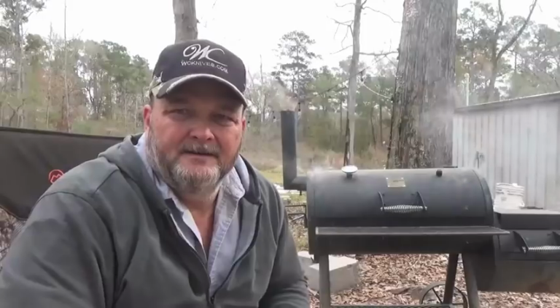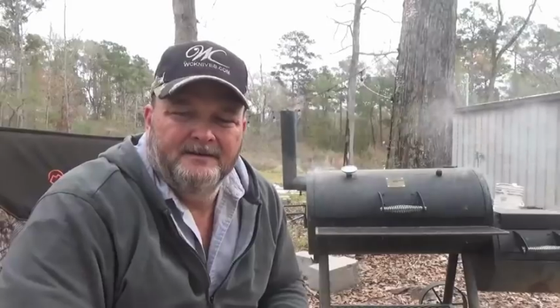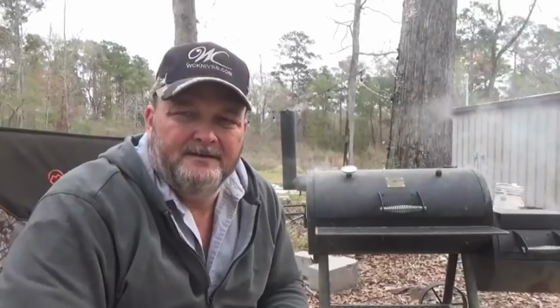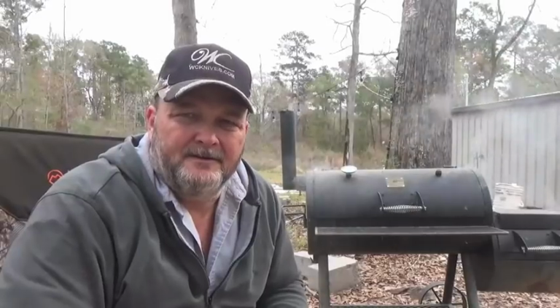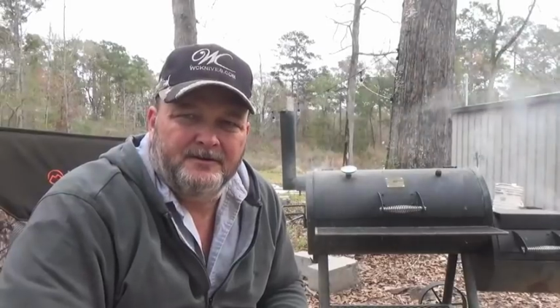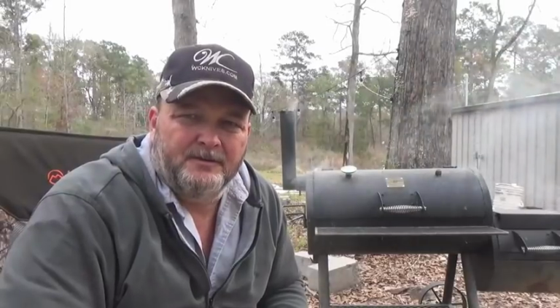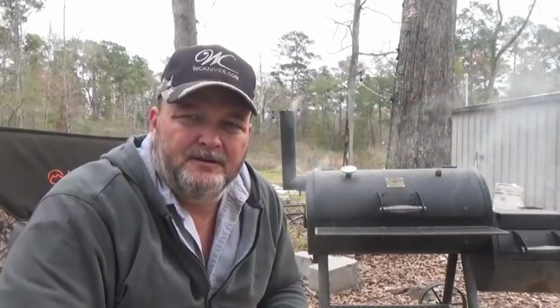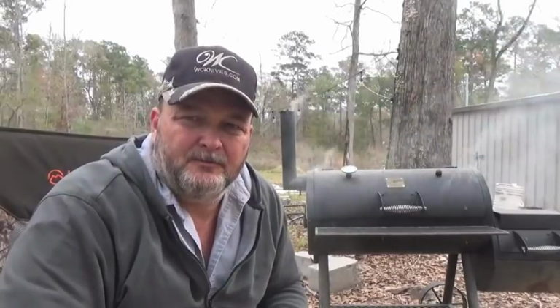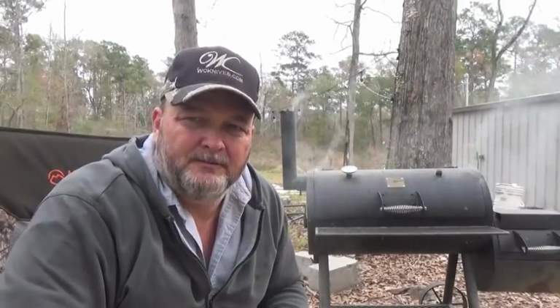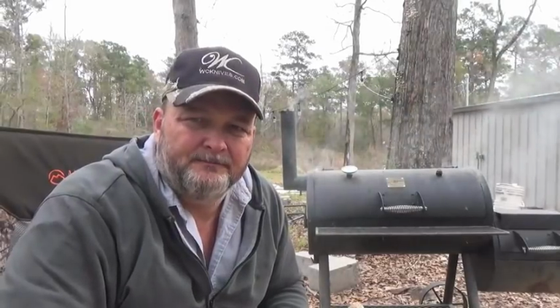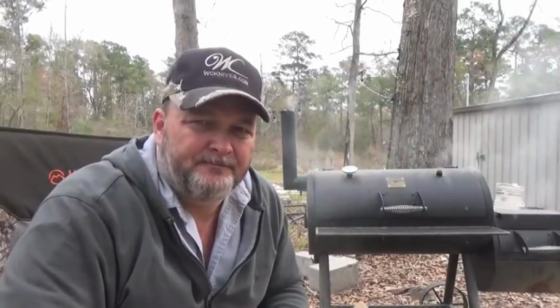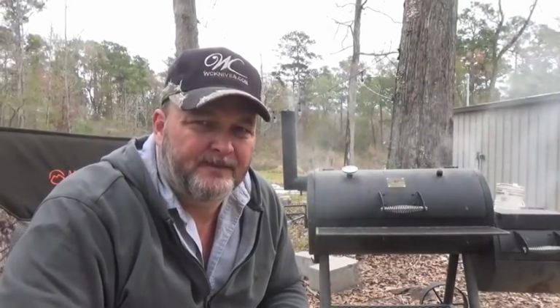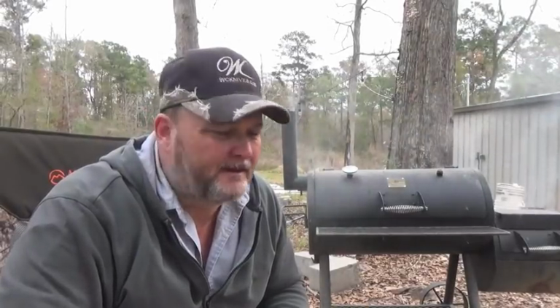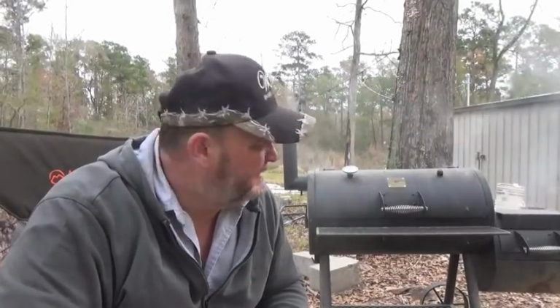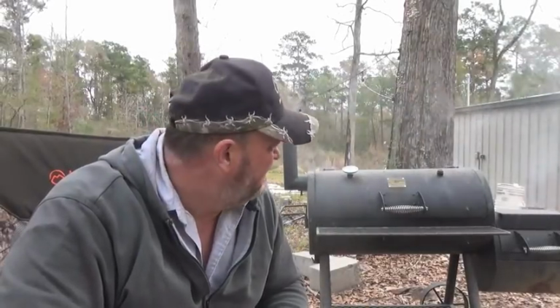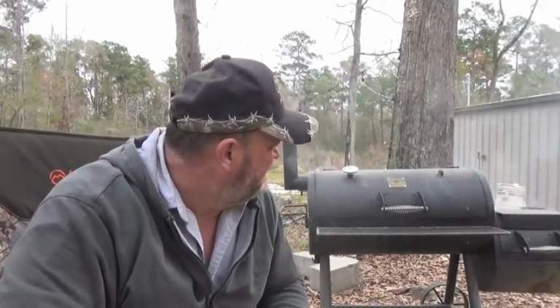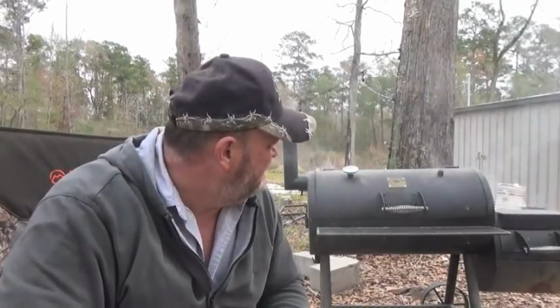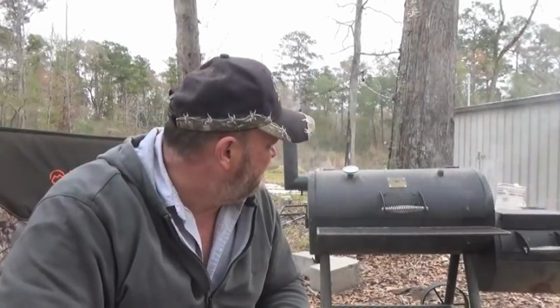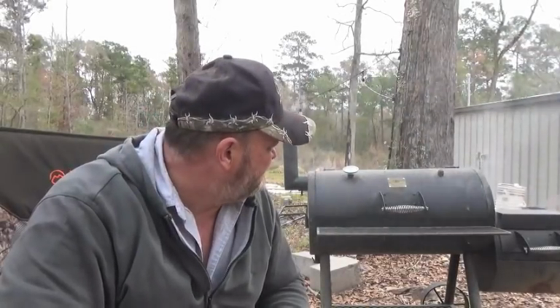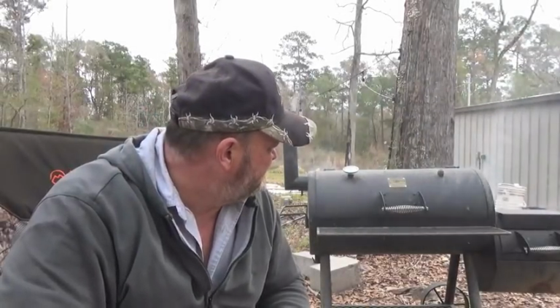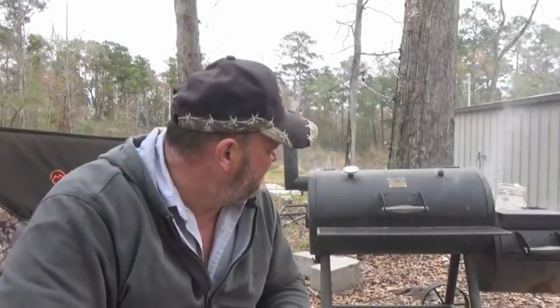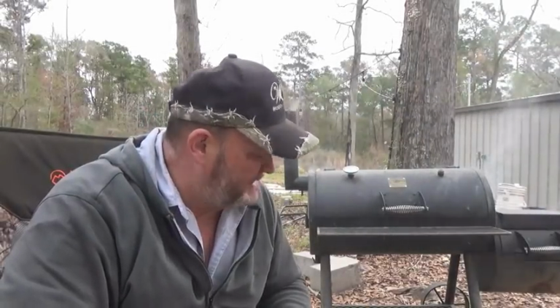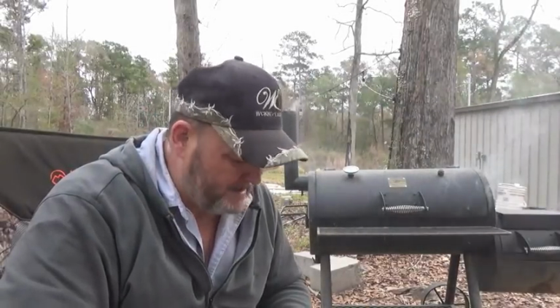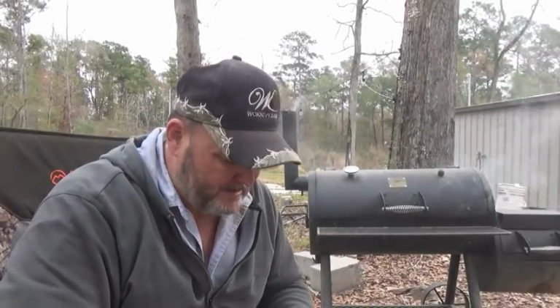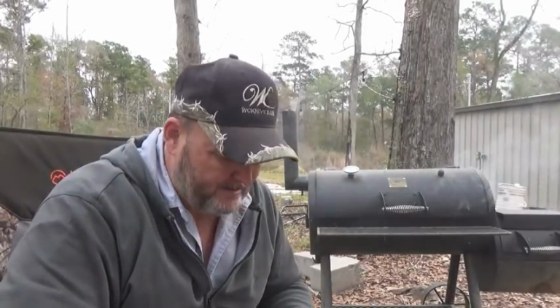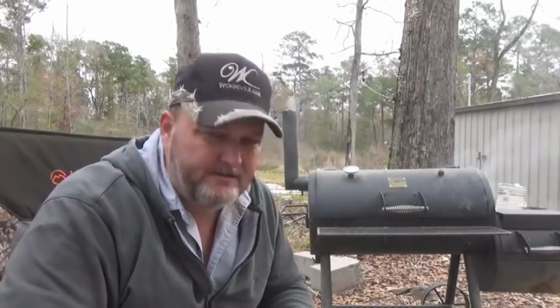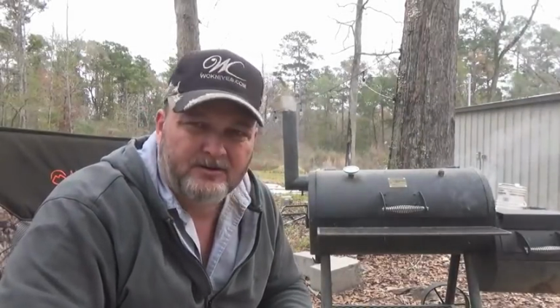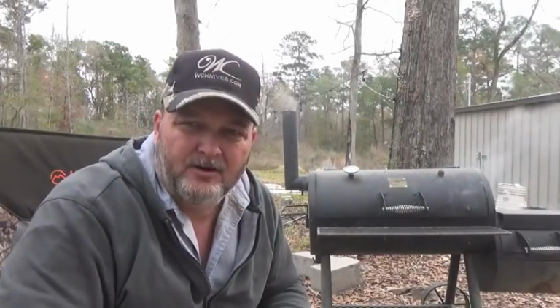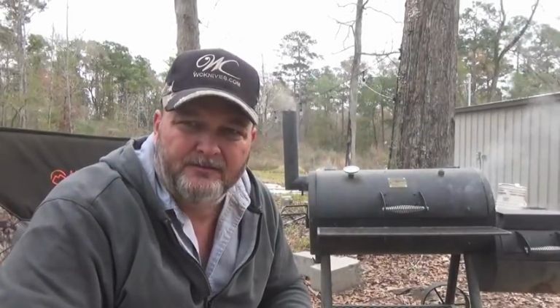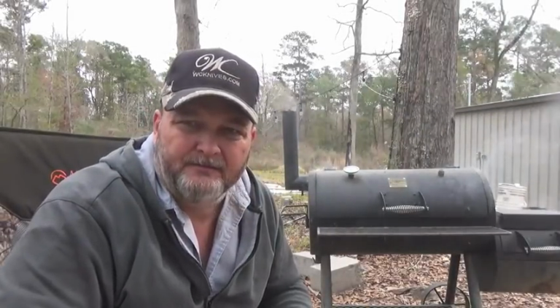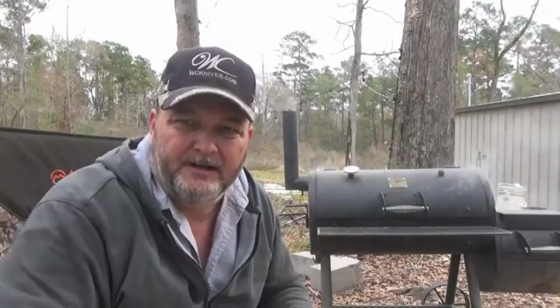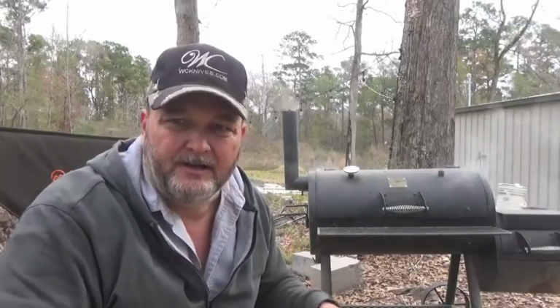Hello YouTube, it's William. Welcome to another carving video.